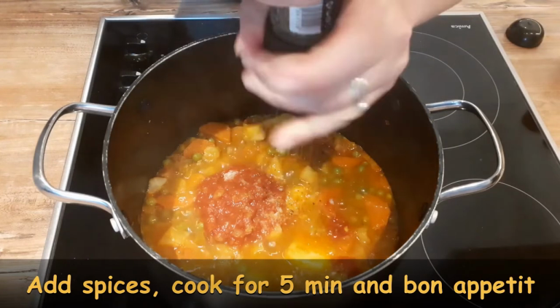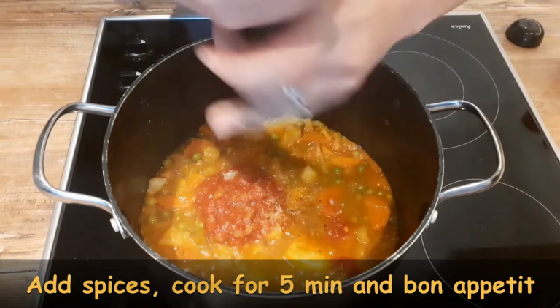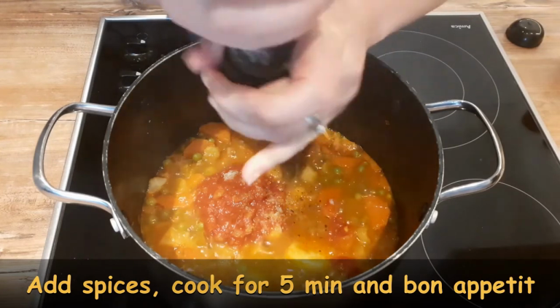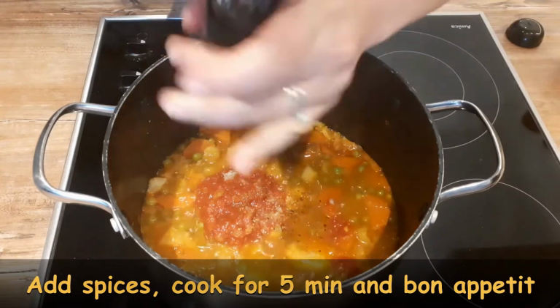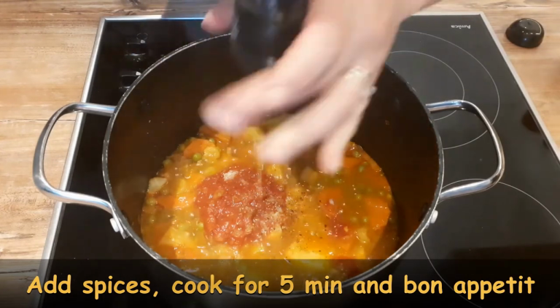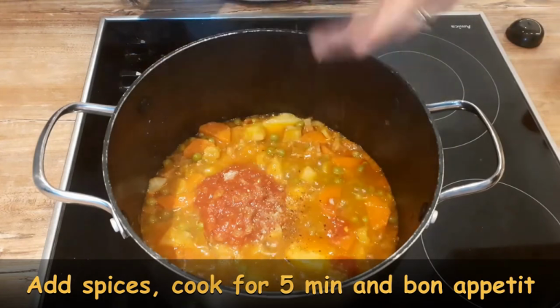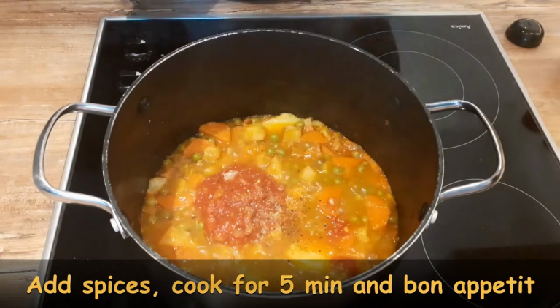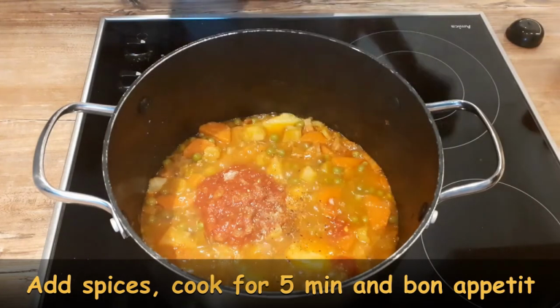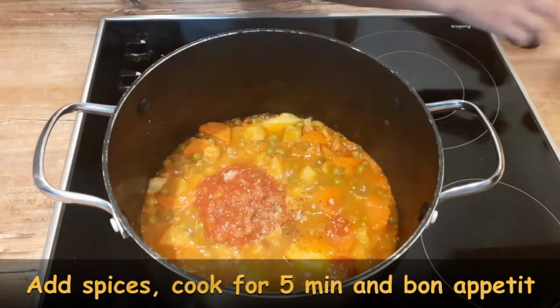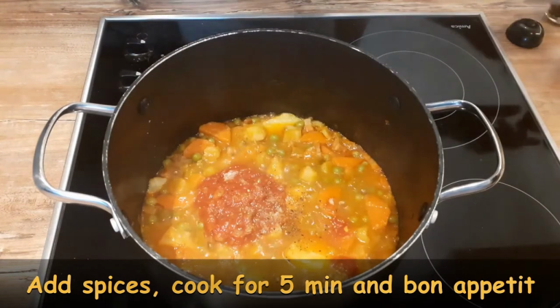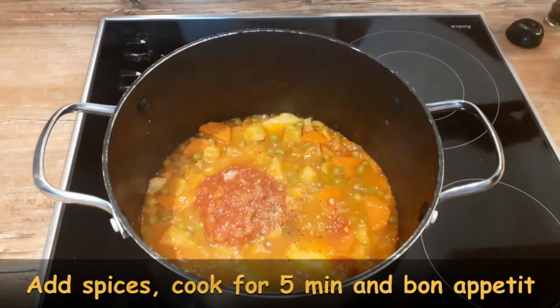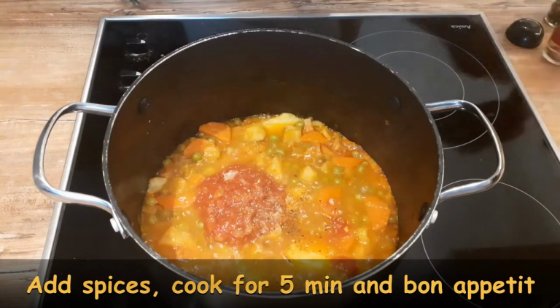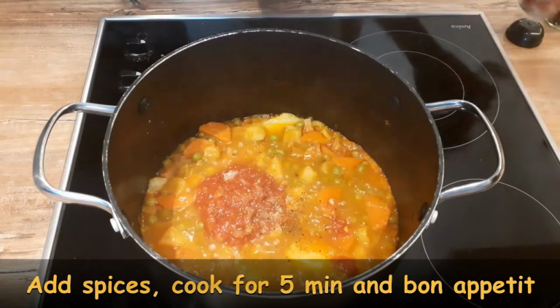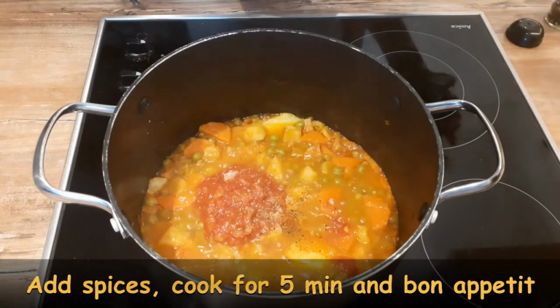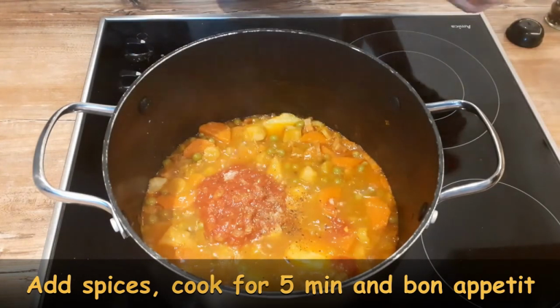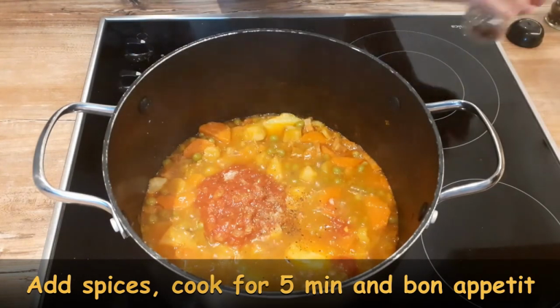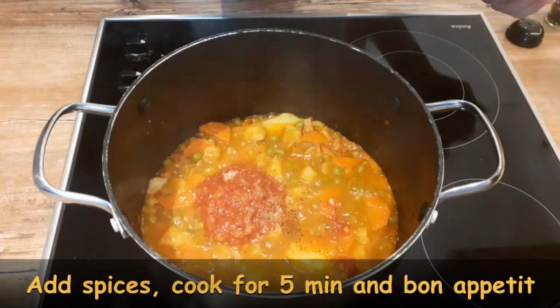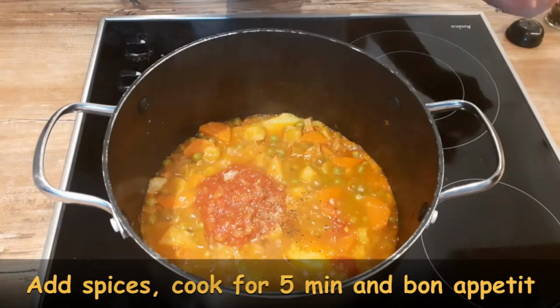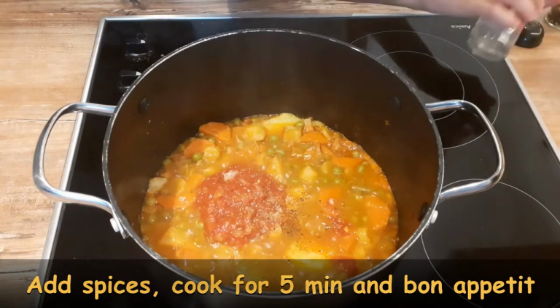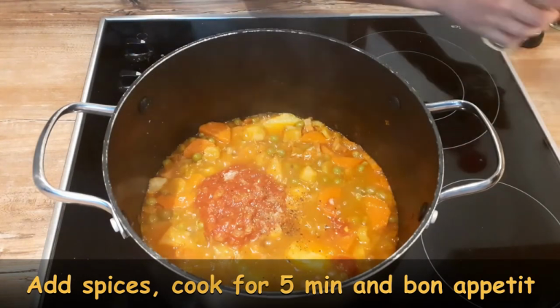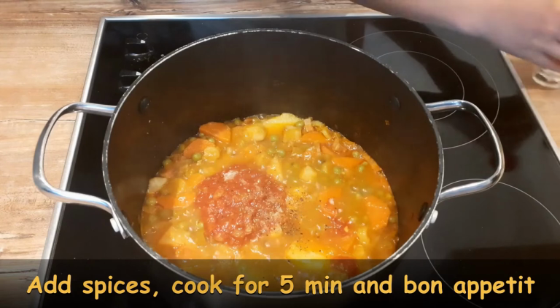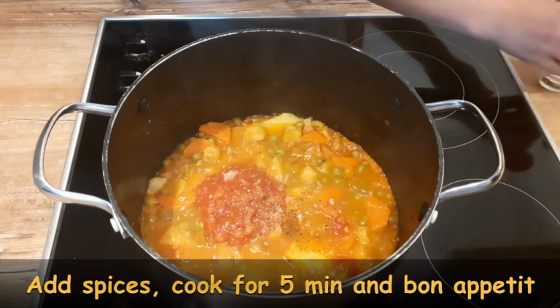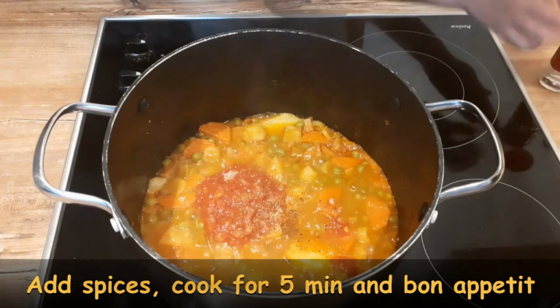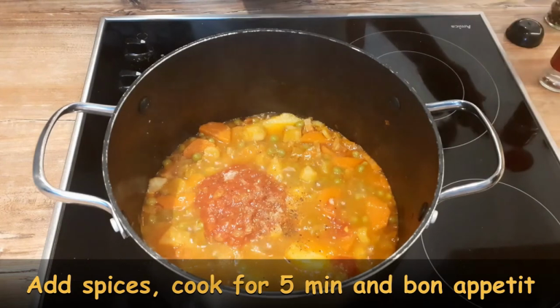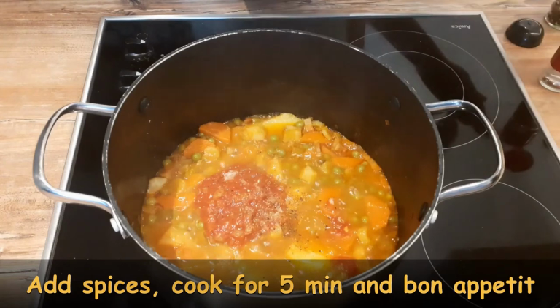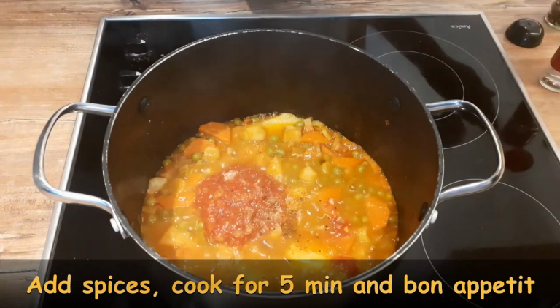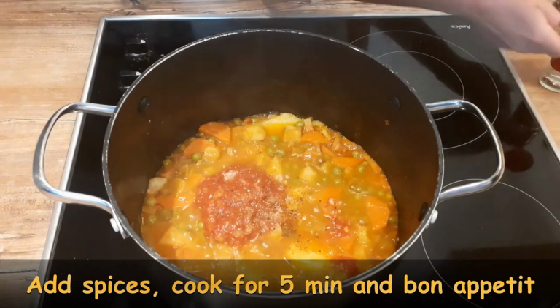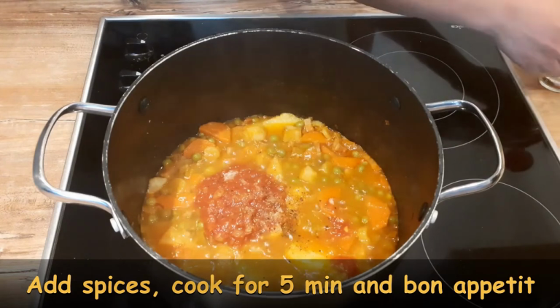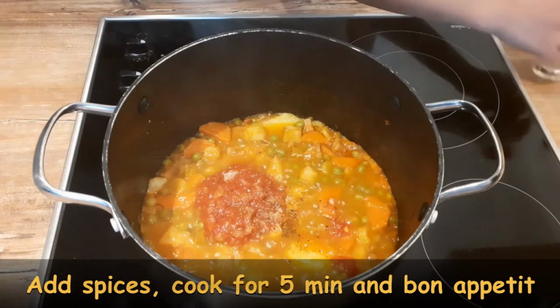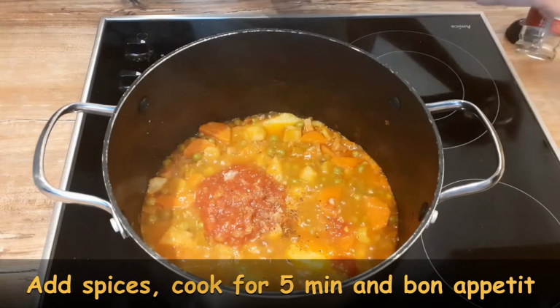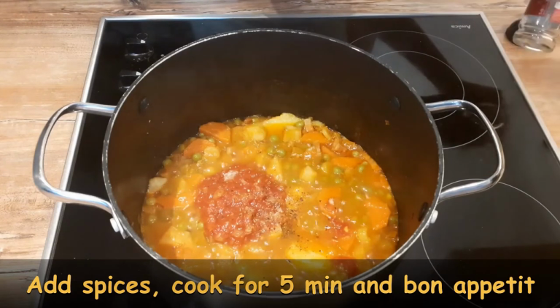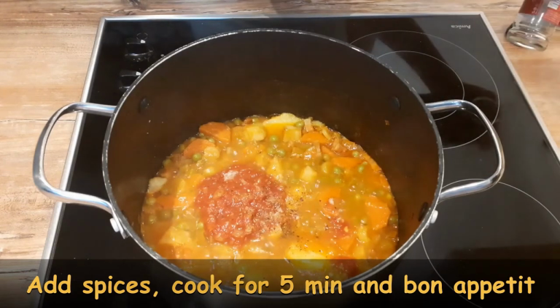The final step is to add spices, cook everything for 5 minutes longer, and your stew is done.